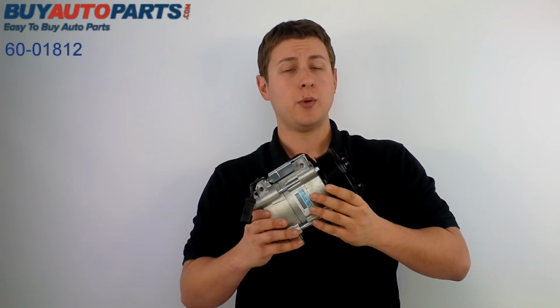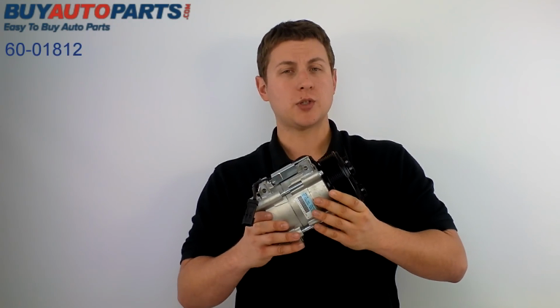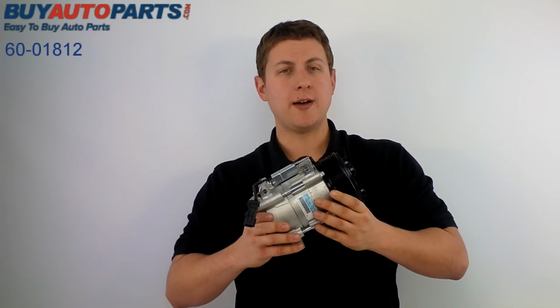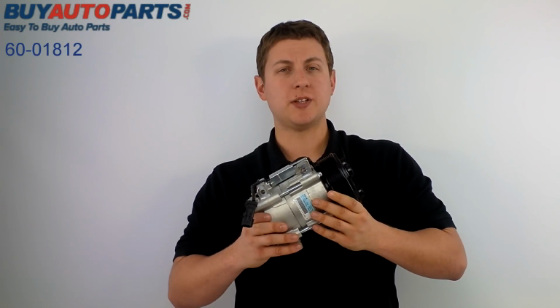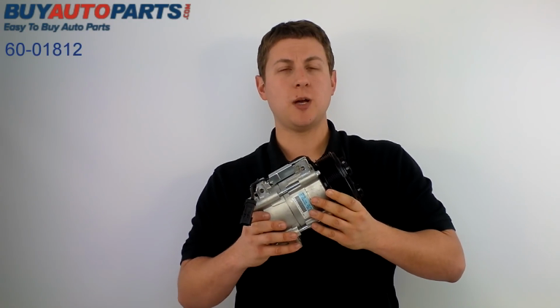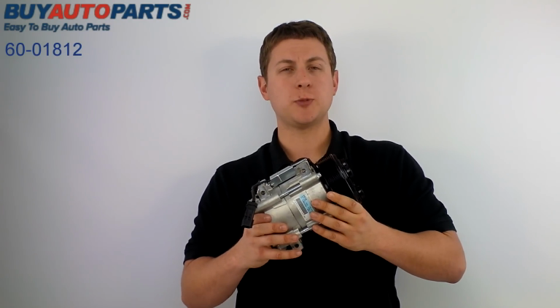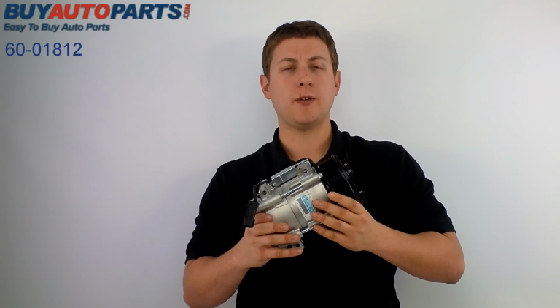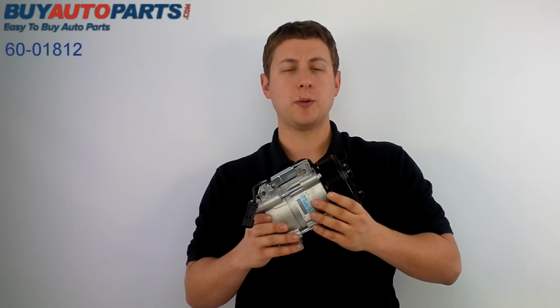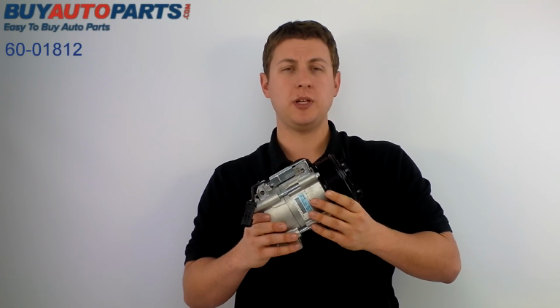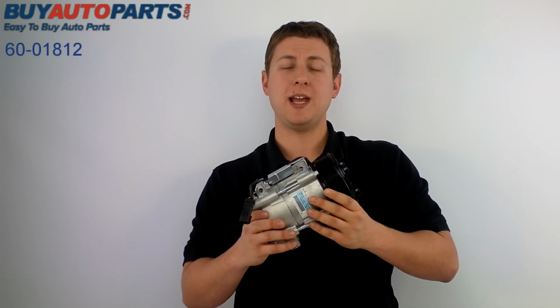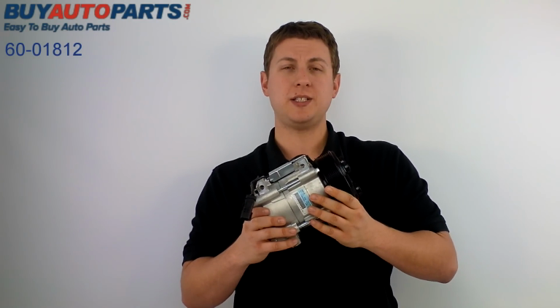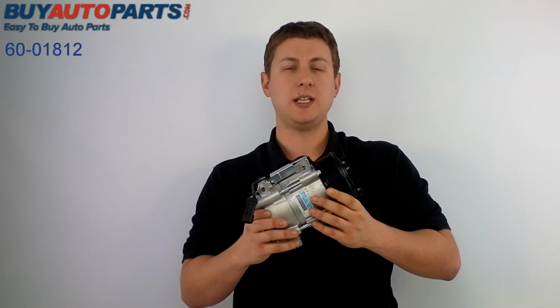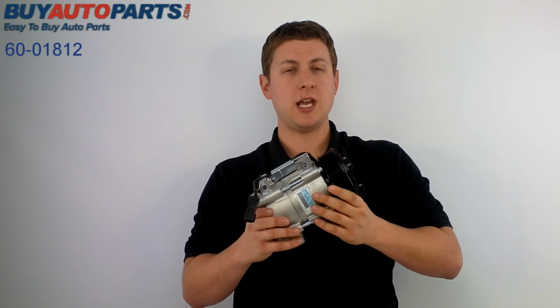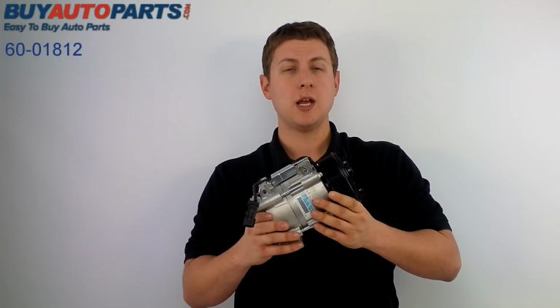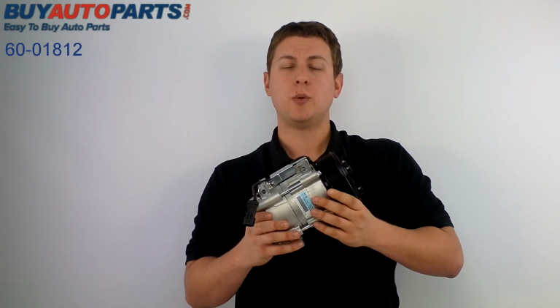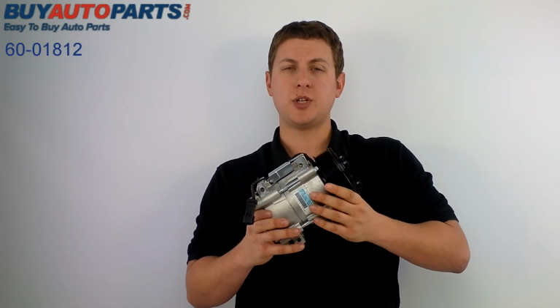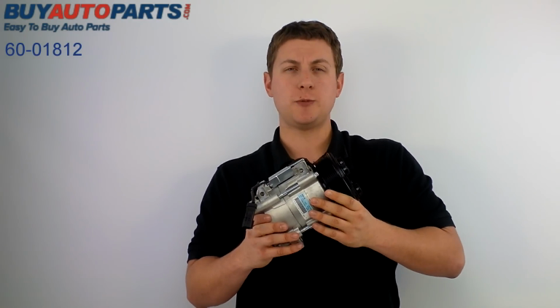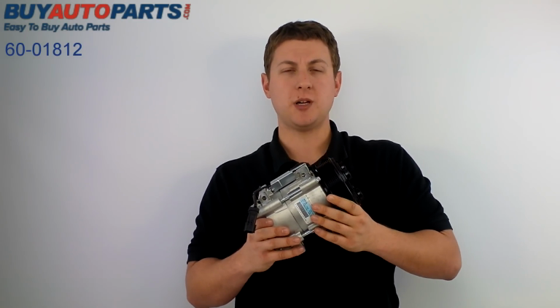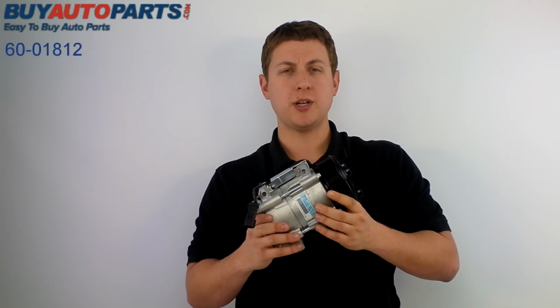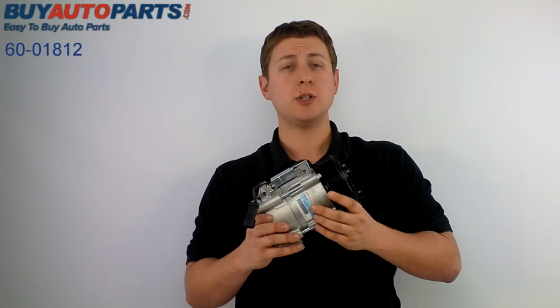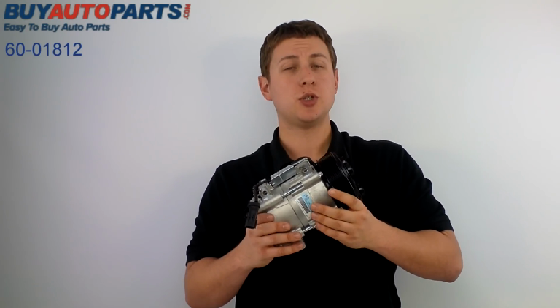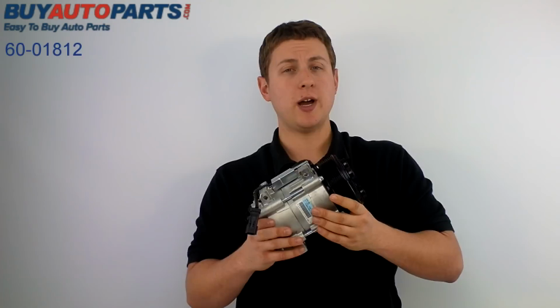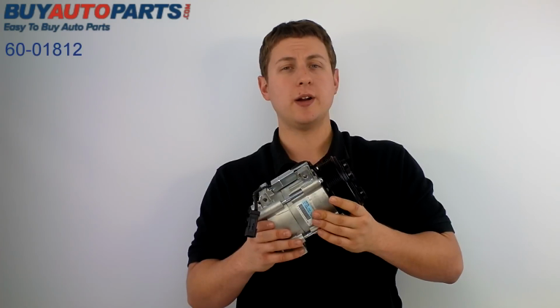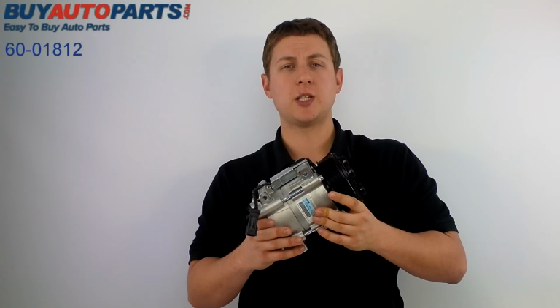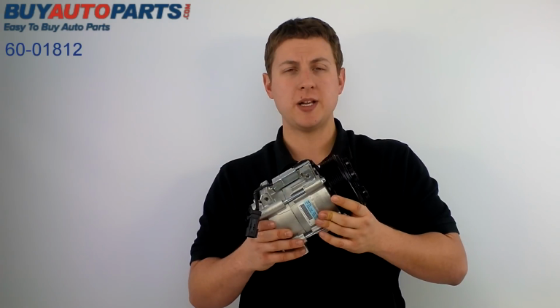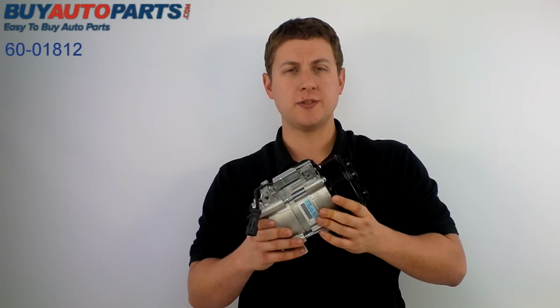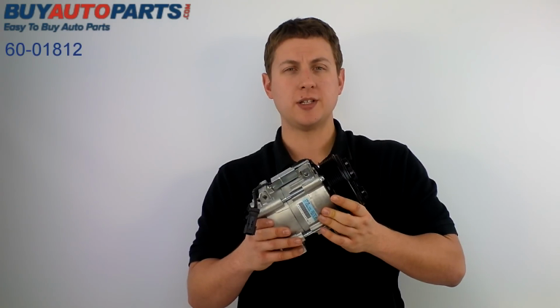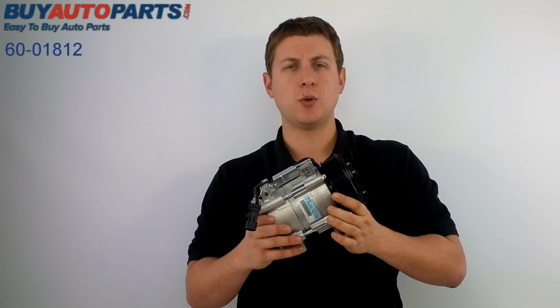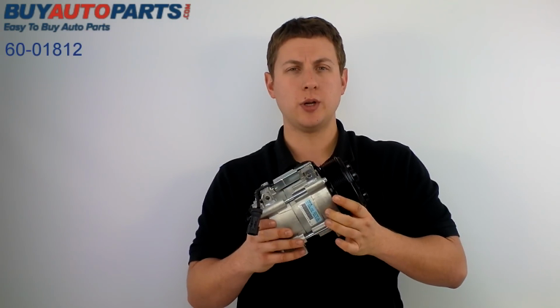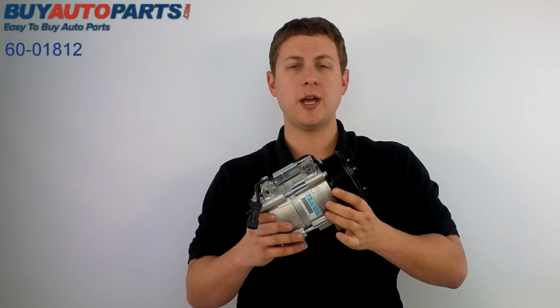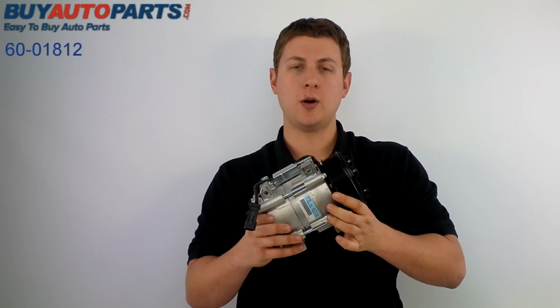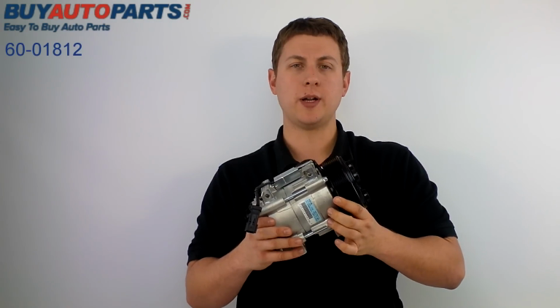We also have this available as part of a complete AC kit, which is going to be the compressor, dryer, expansion device, oil, and O-rings.